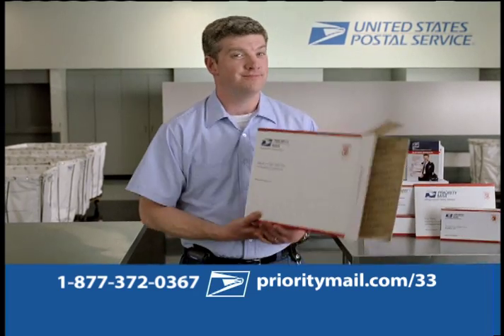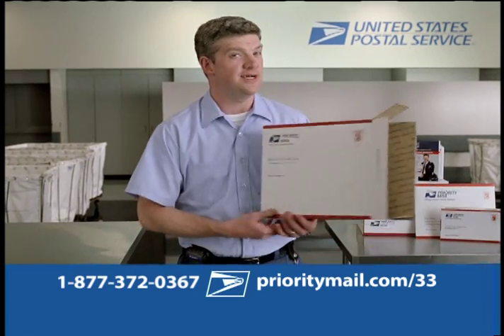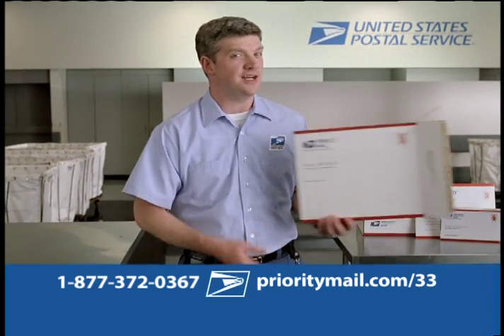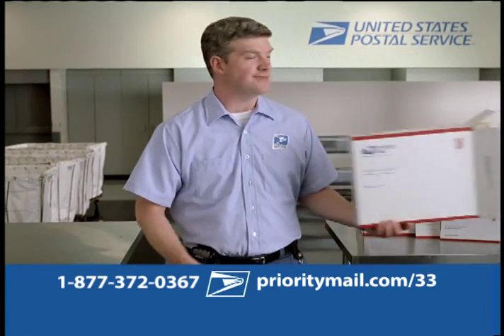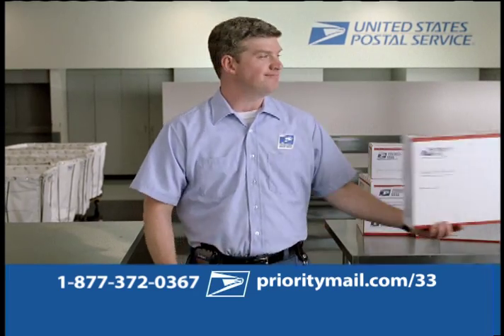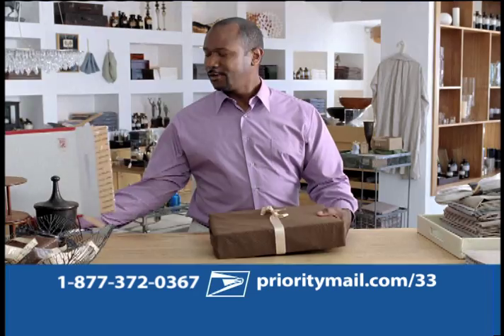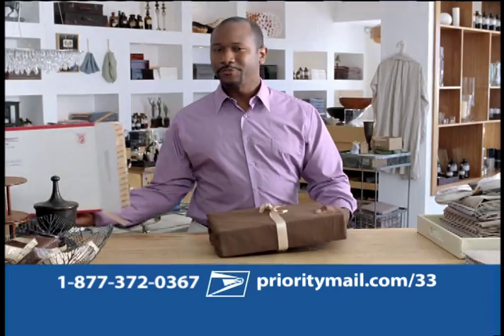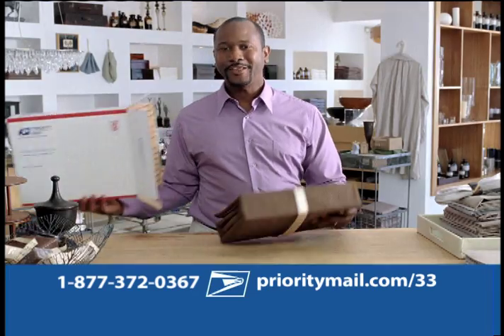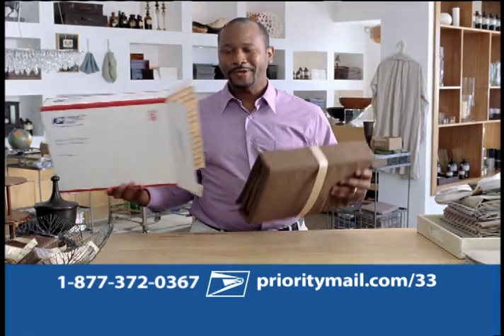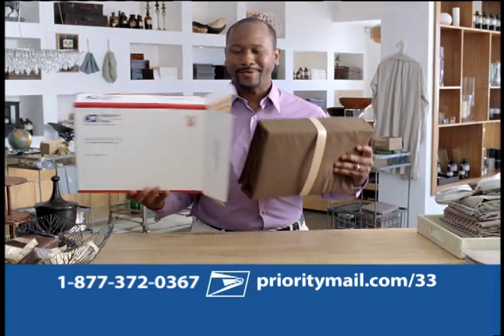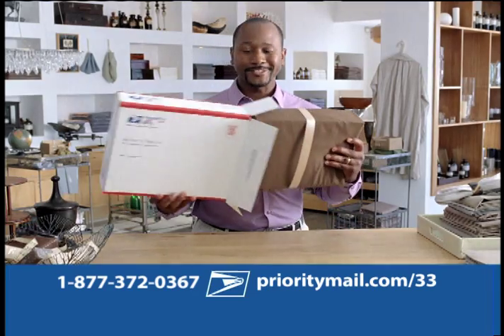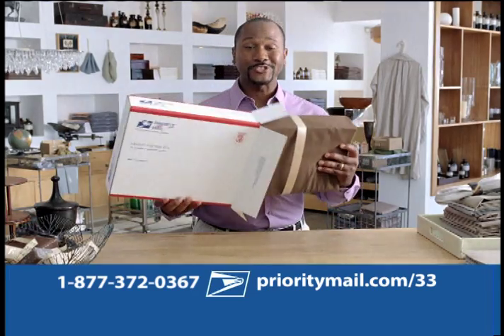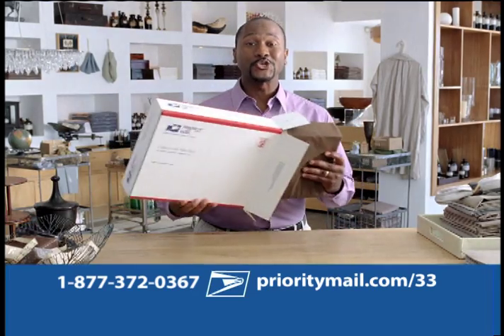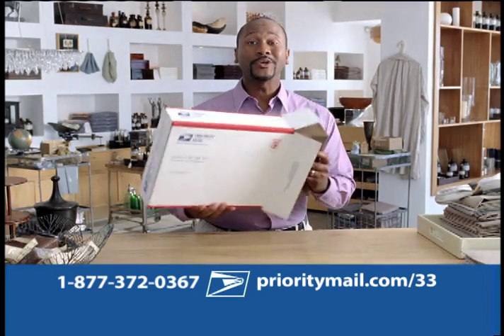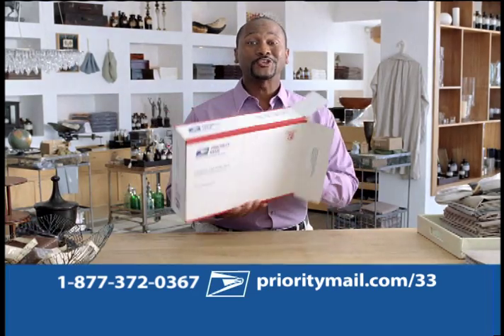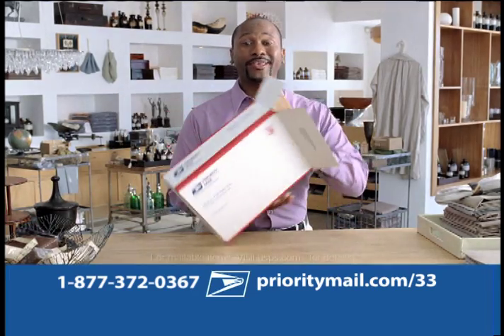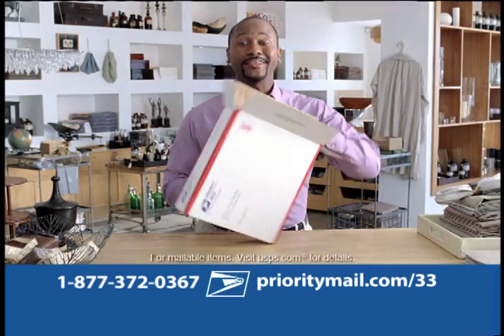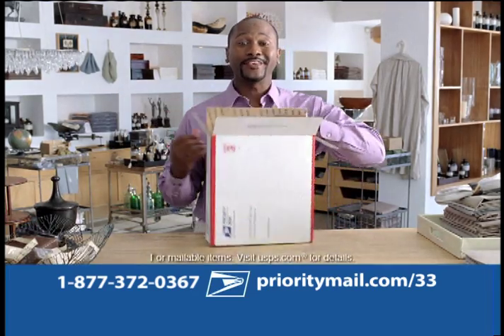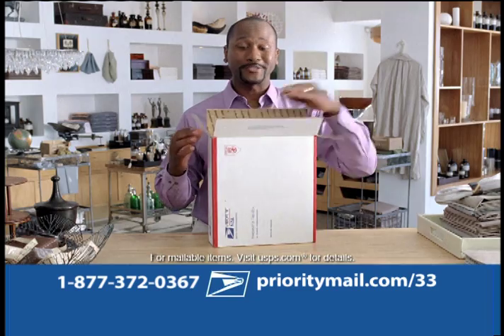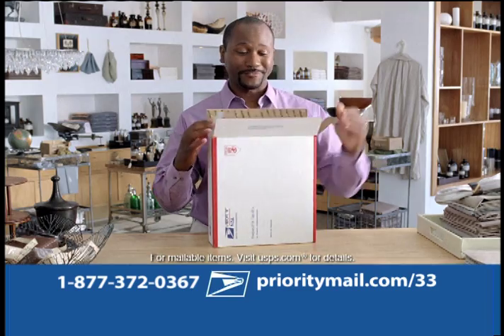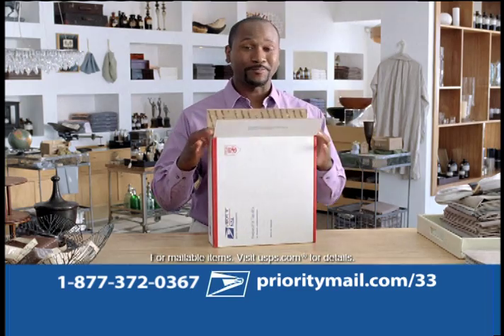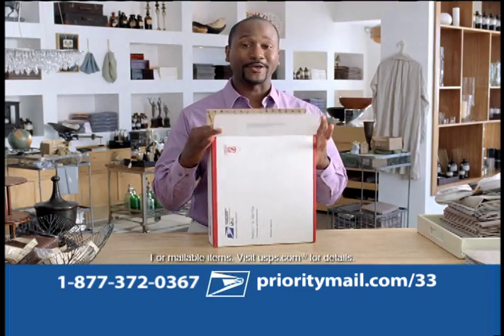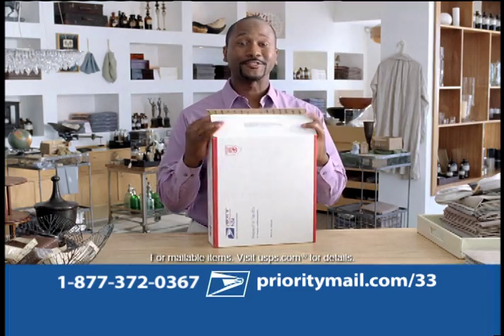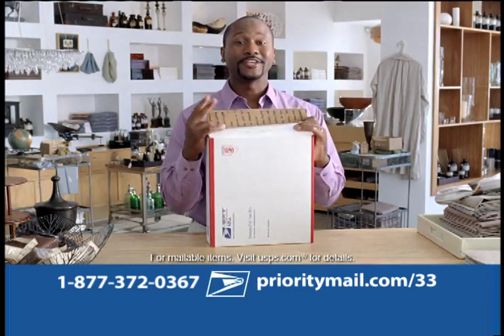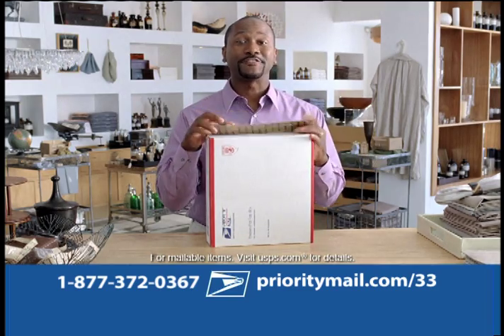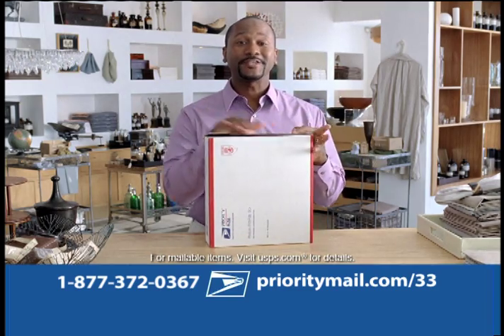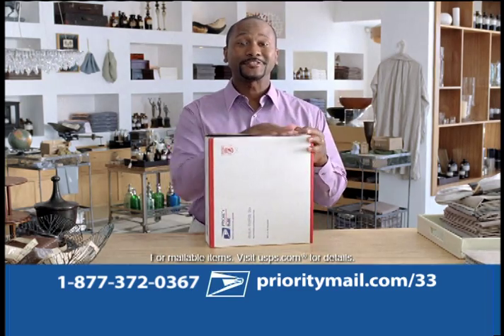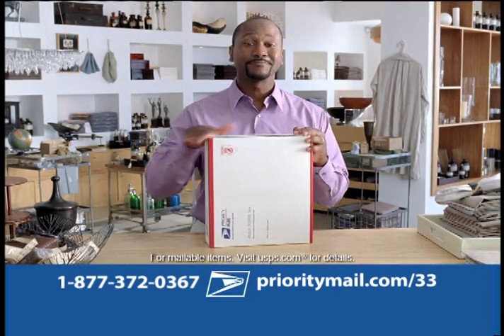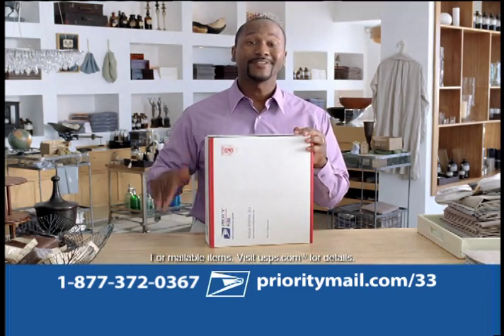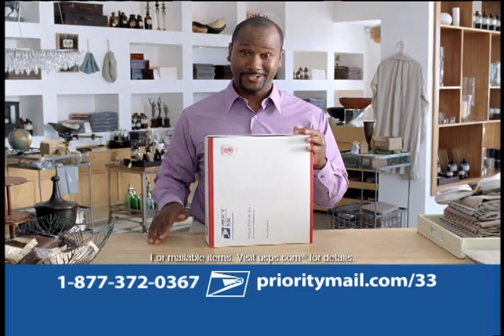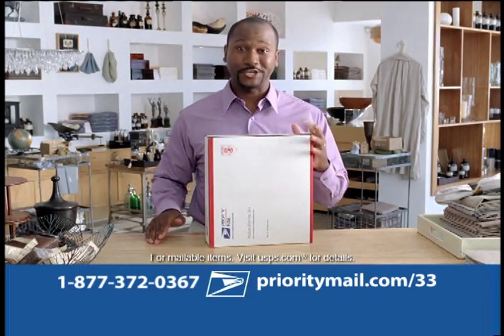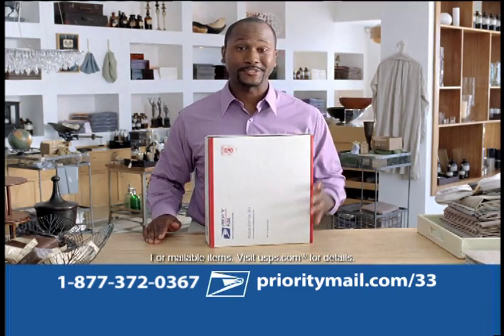Pass it on. With flat rate boxes there's no need to weigh anything up to 70 pounds. If it fits, it ships.